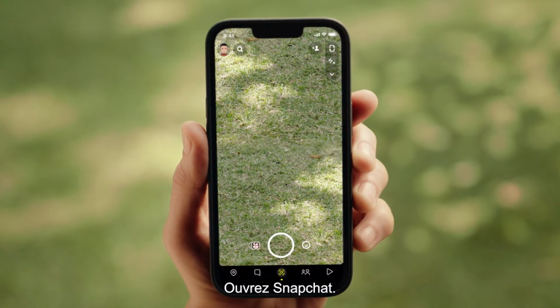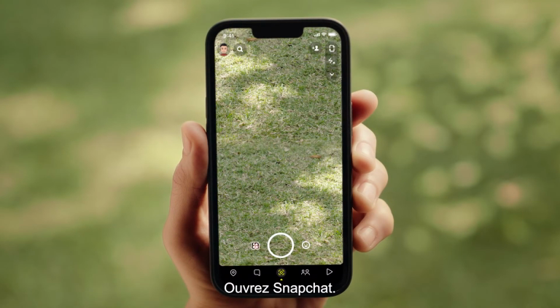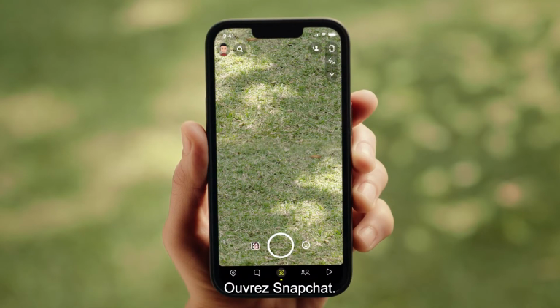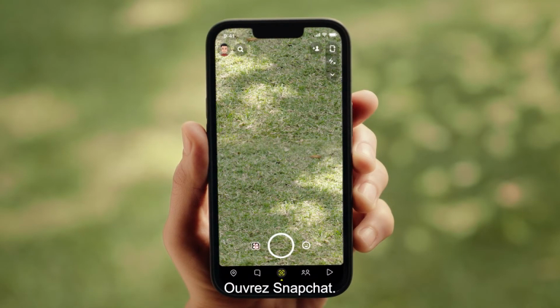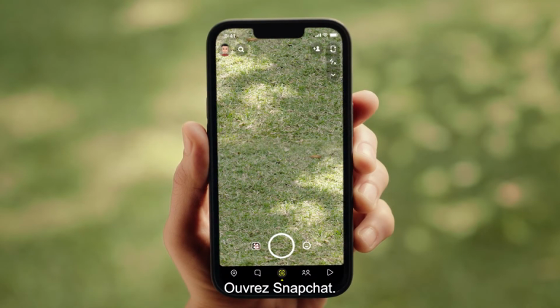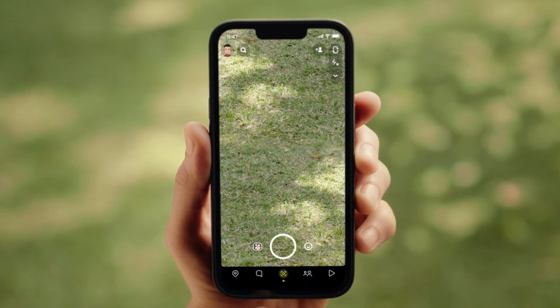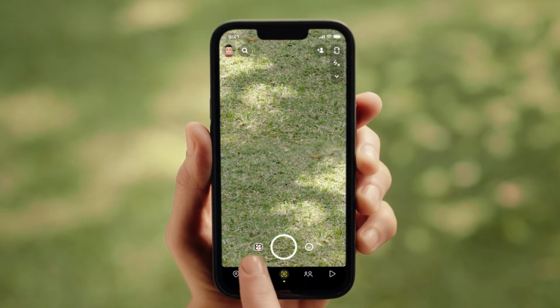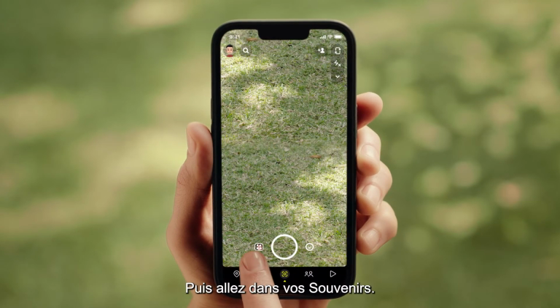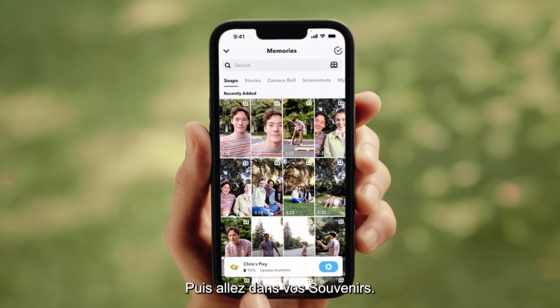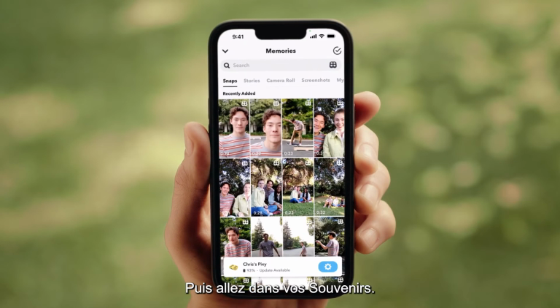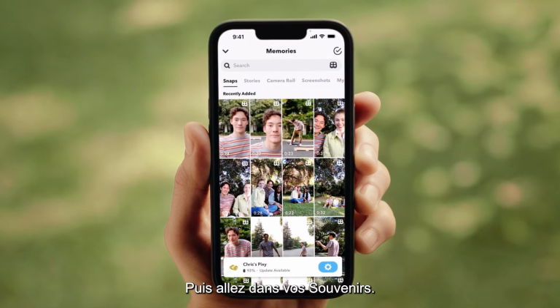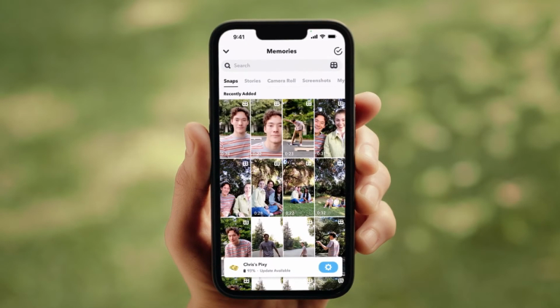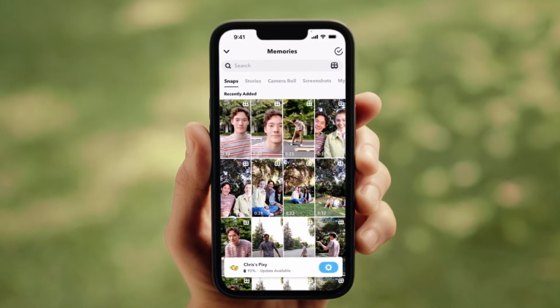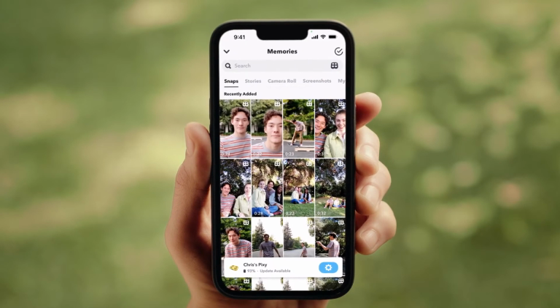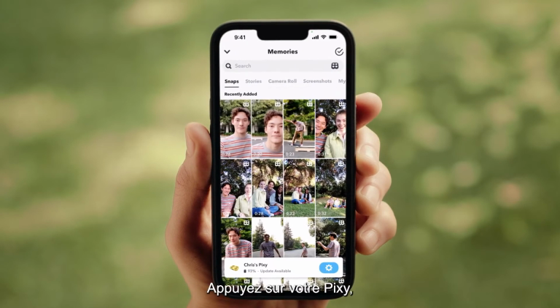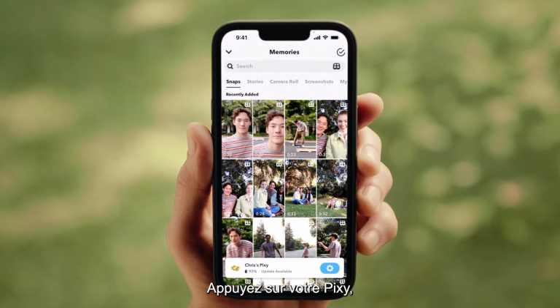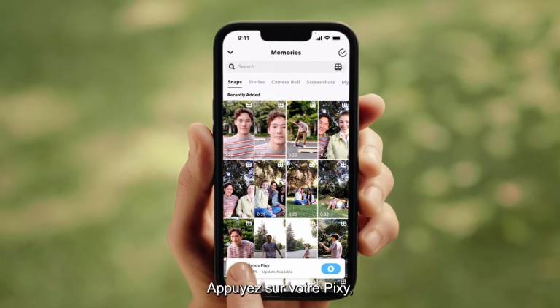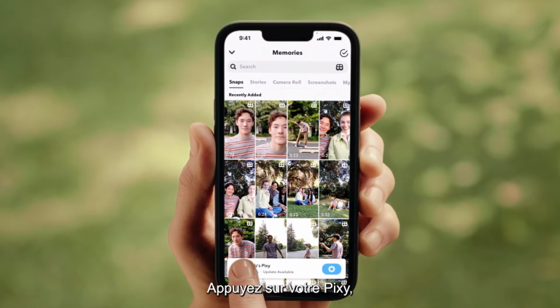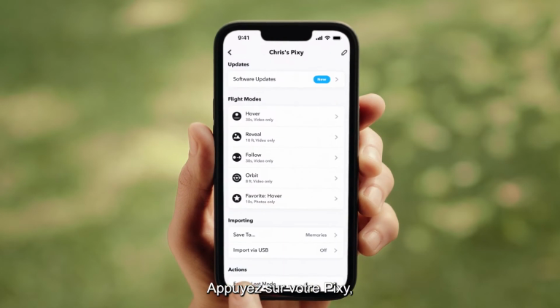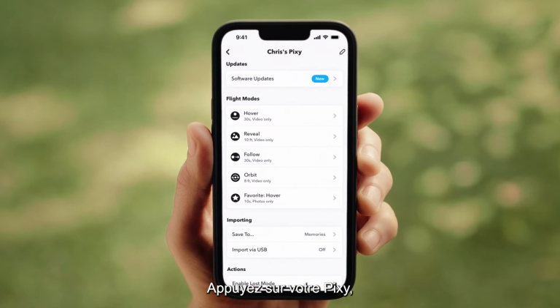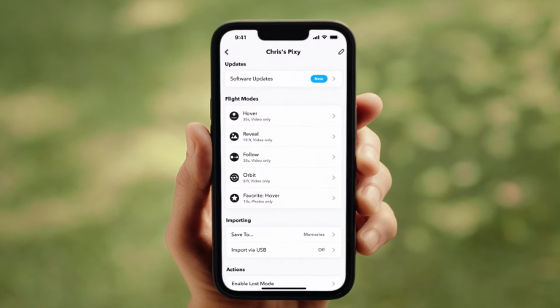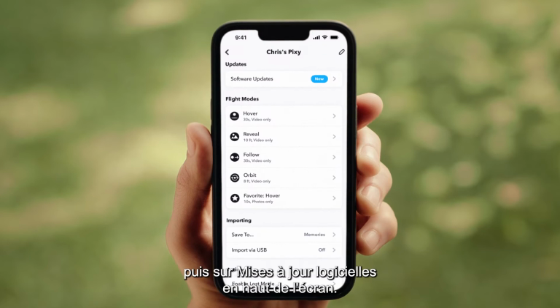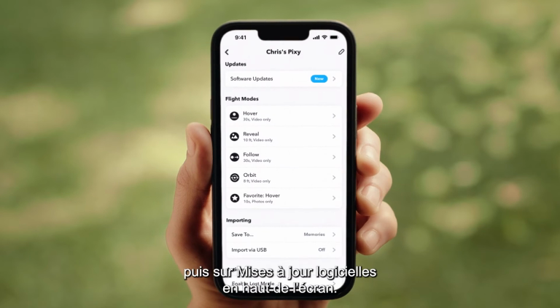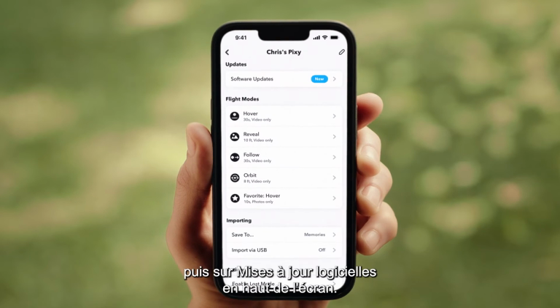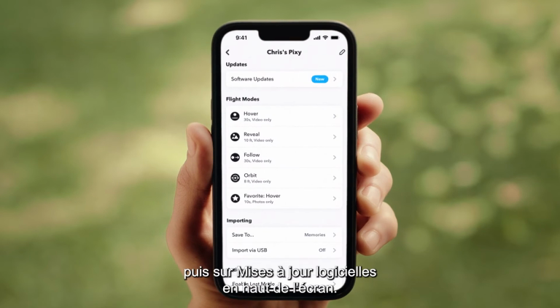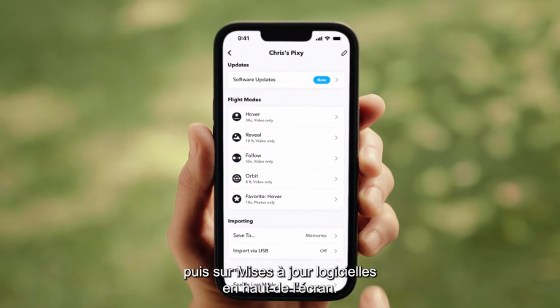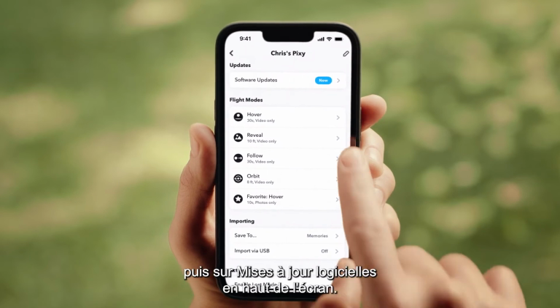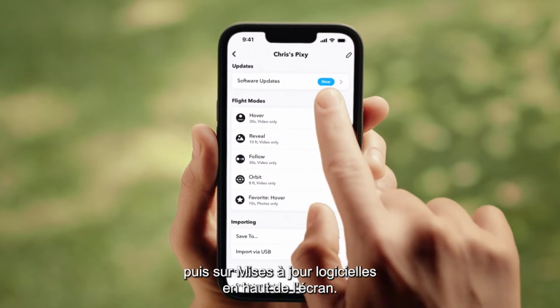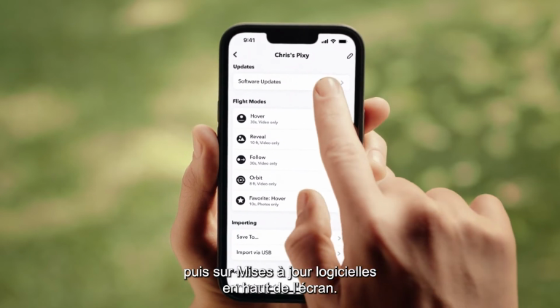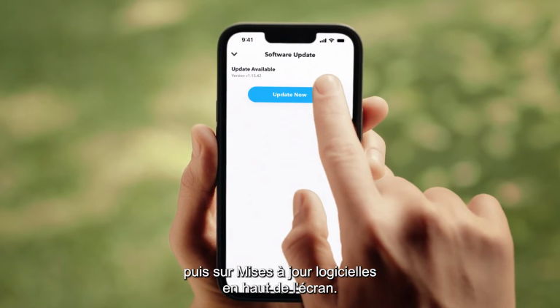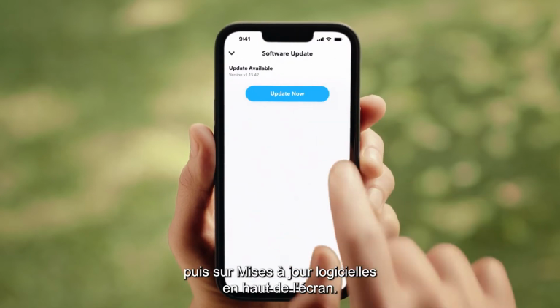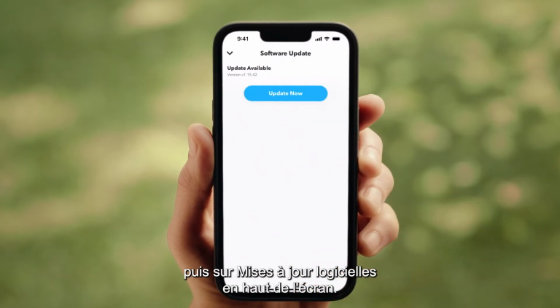Open your Snapchat. Go to Memories. Tap on your Pixie. Tap on Software Updates at the top of the screen.